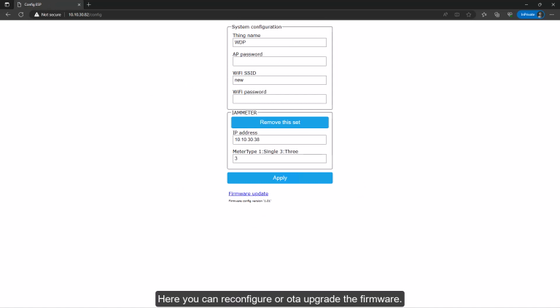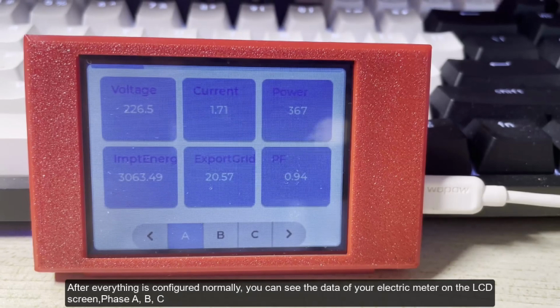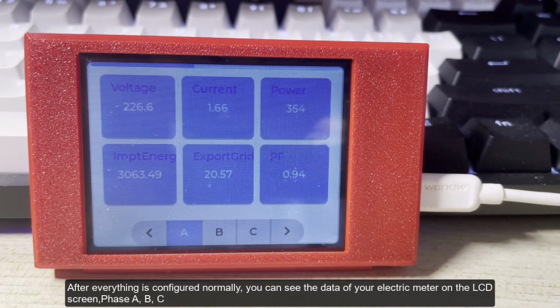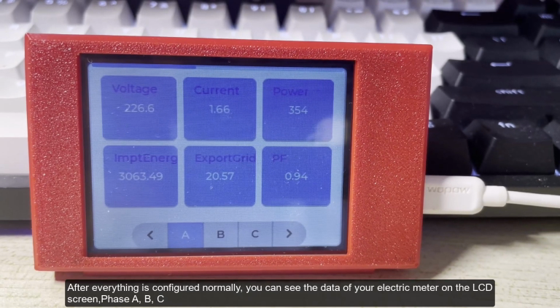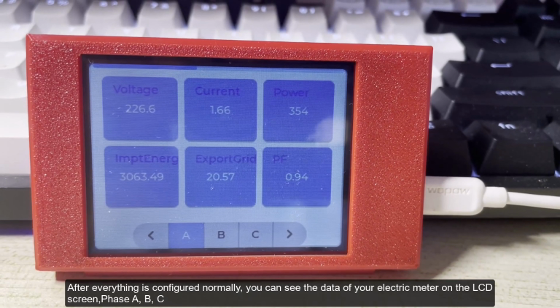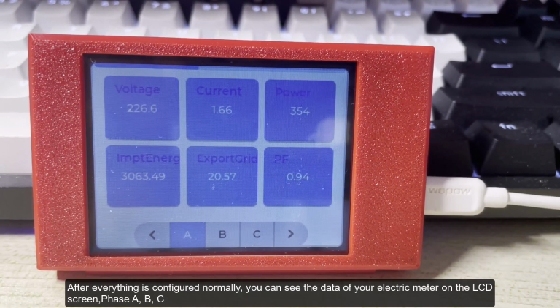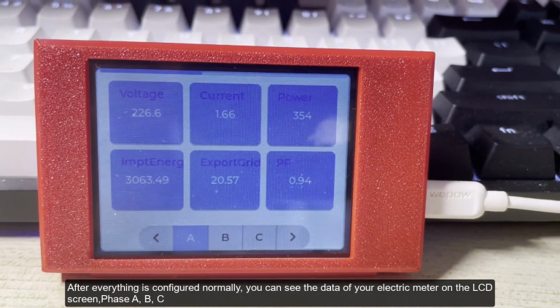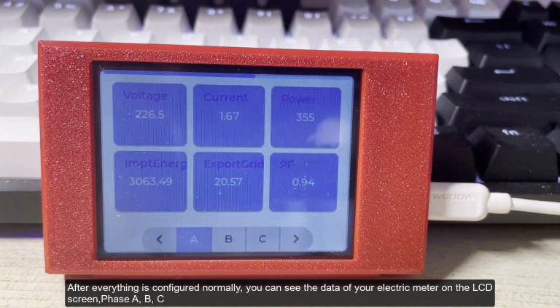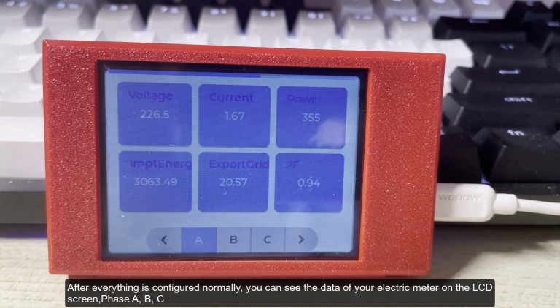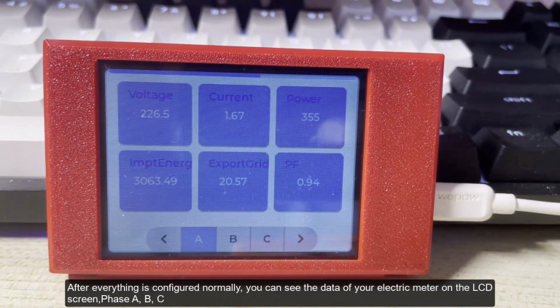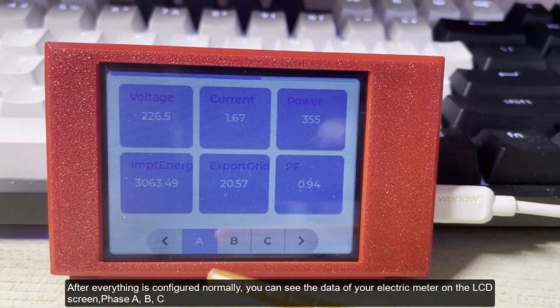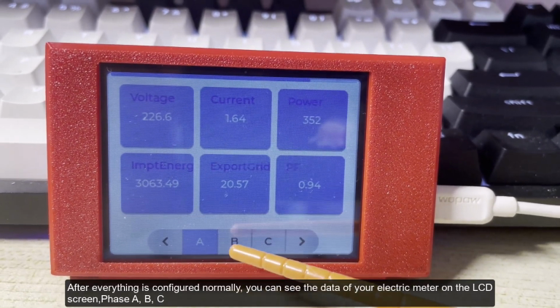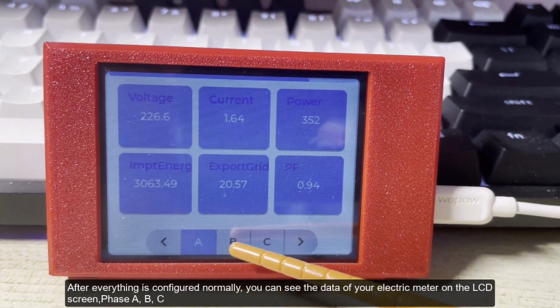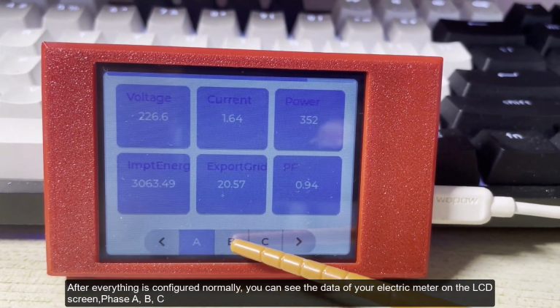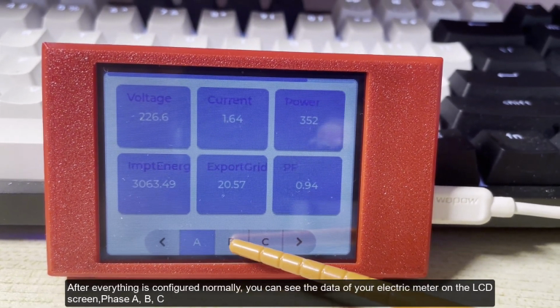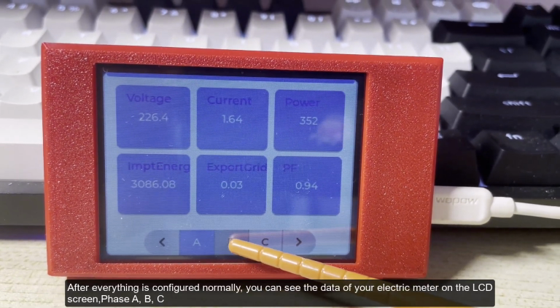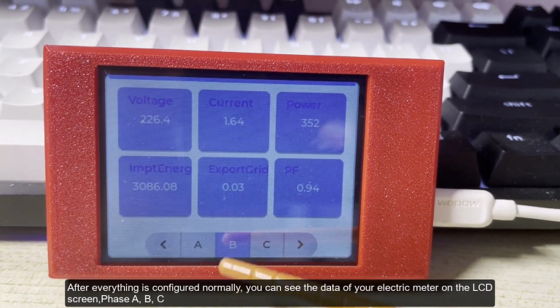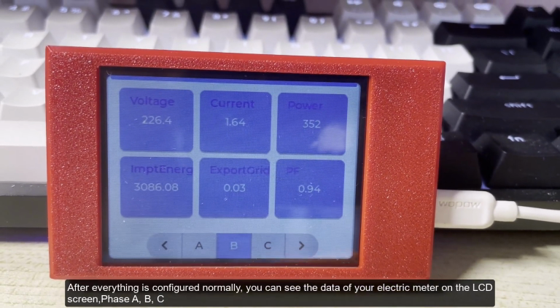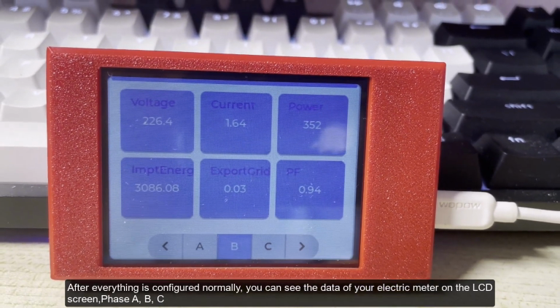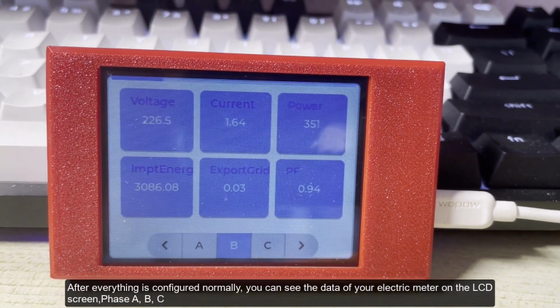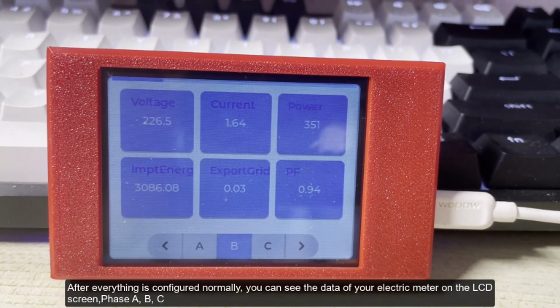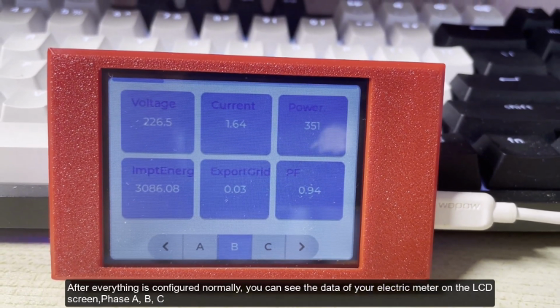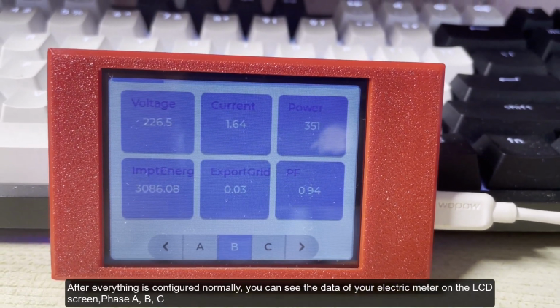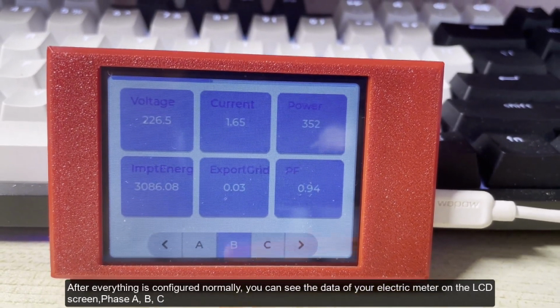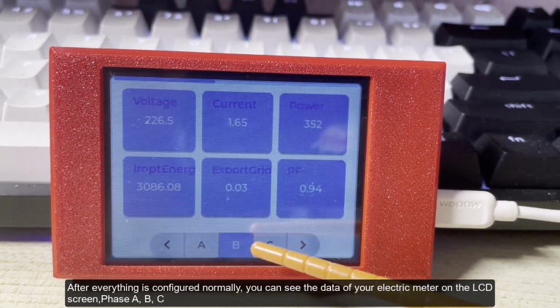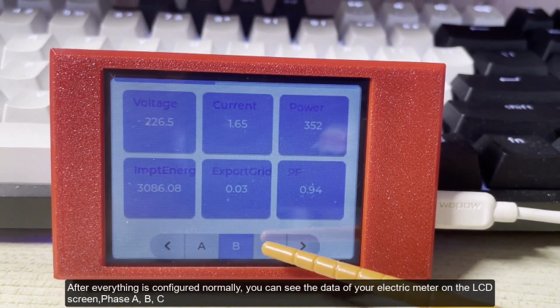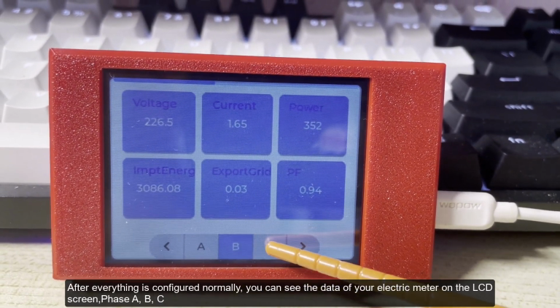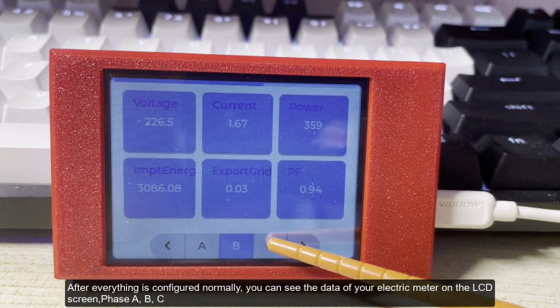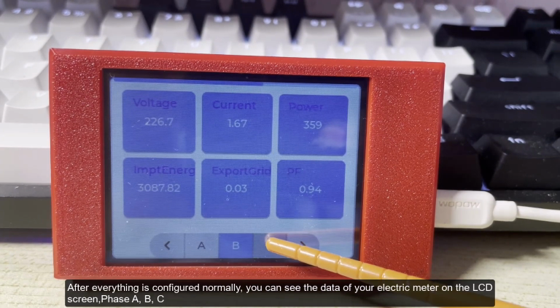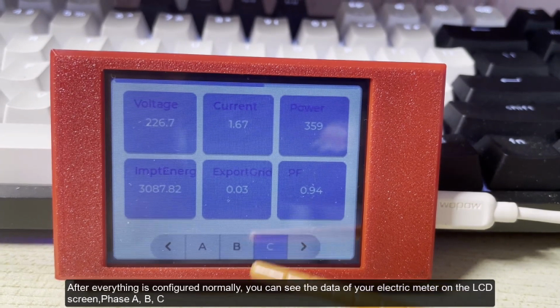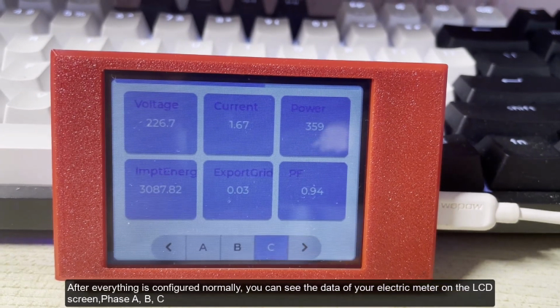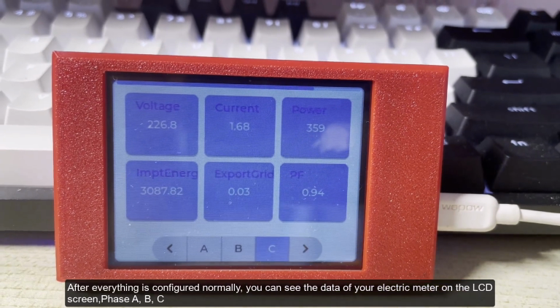After everything is configured normally, you can see the data of your electric meter on the LCD screen: phase A, B, and C.